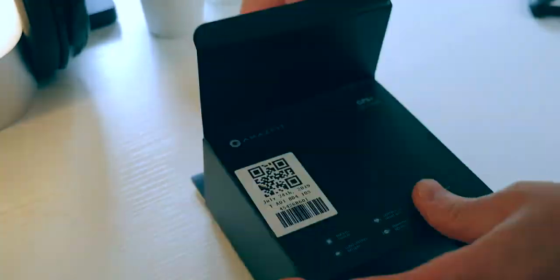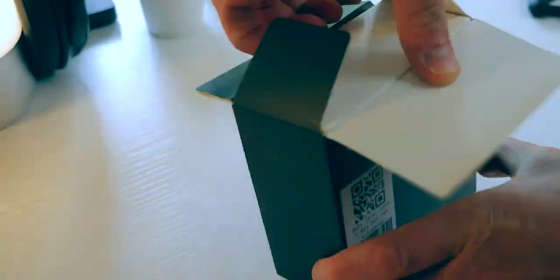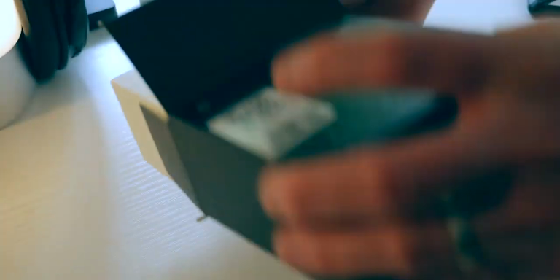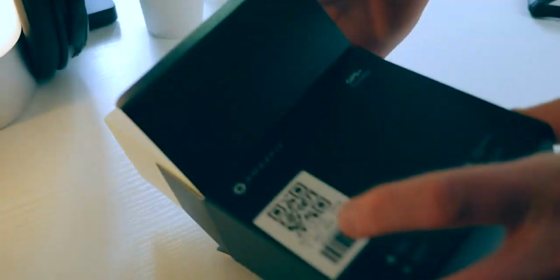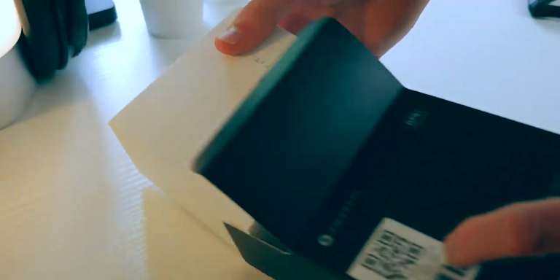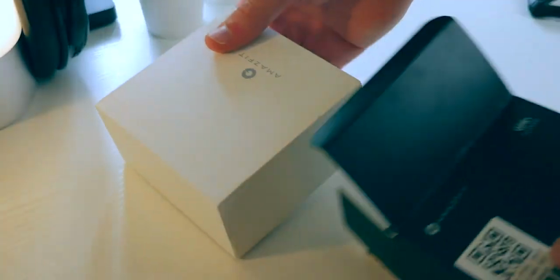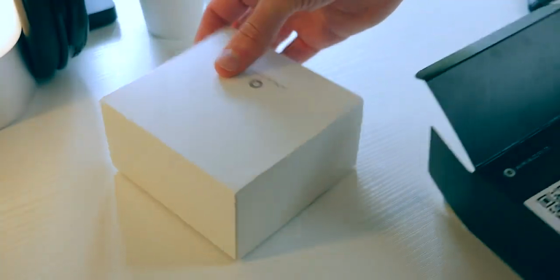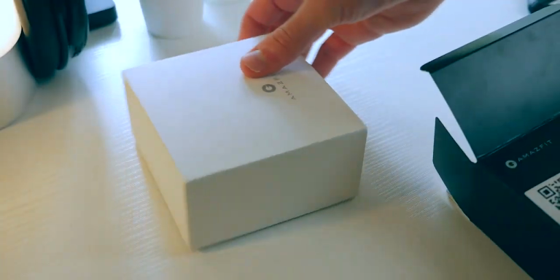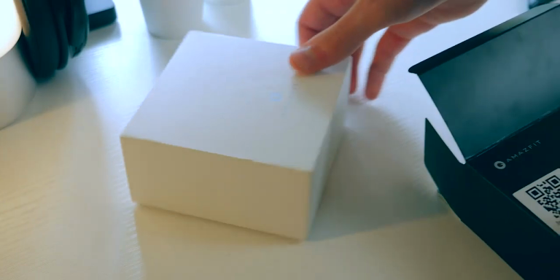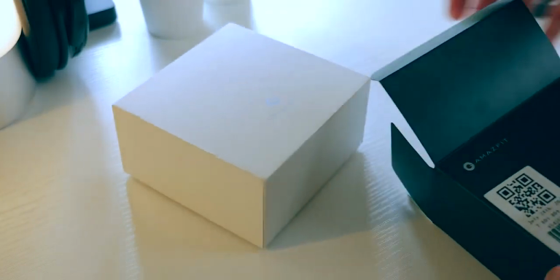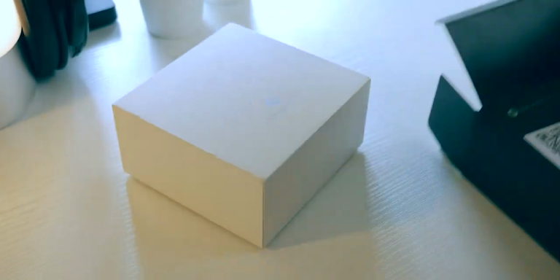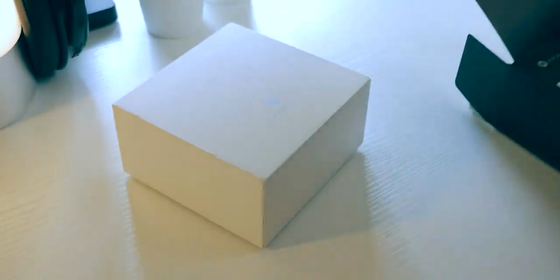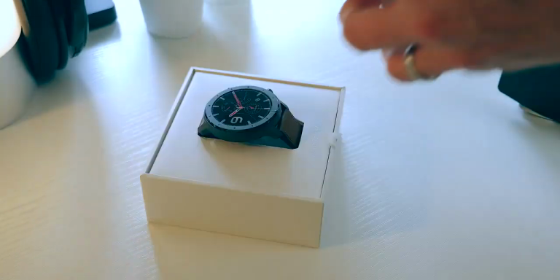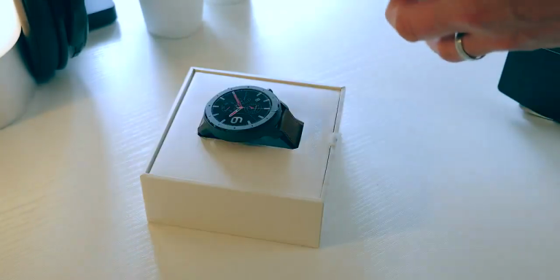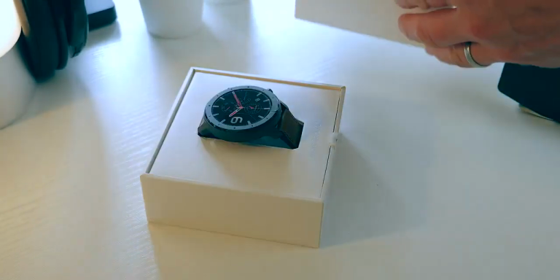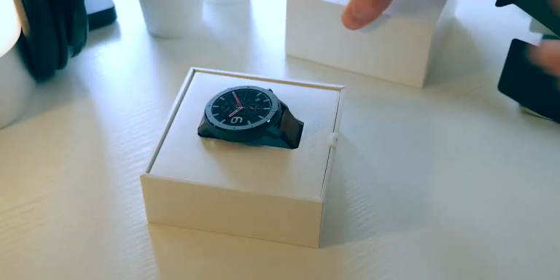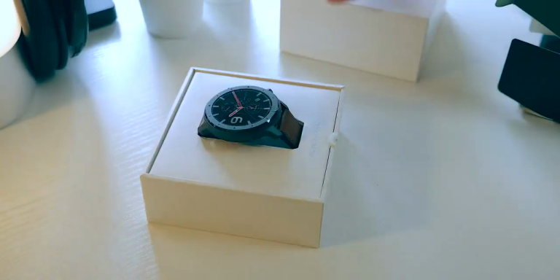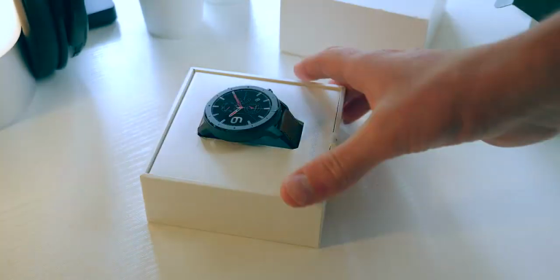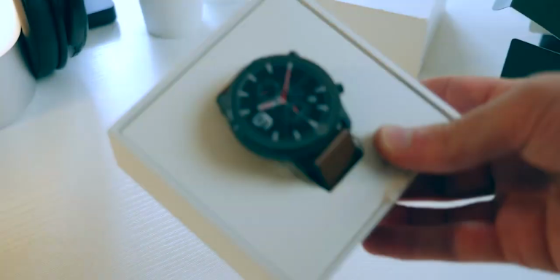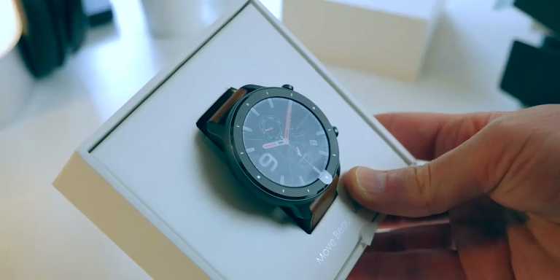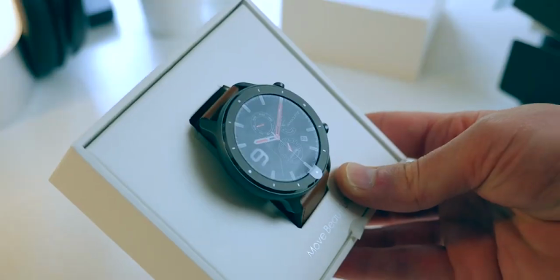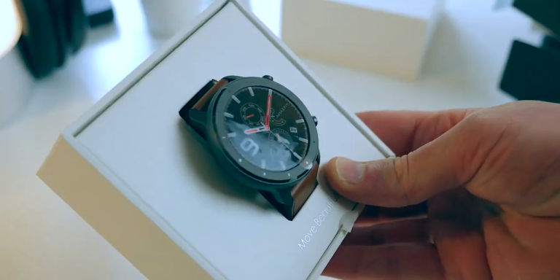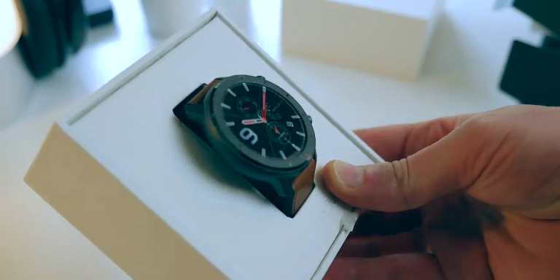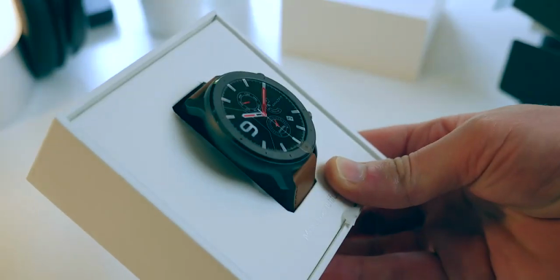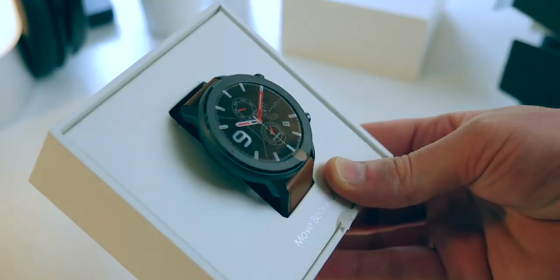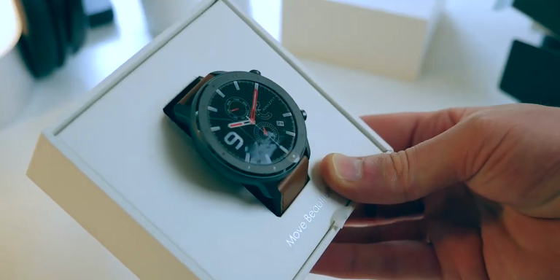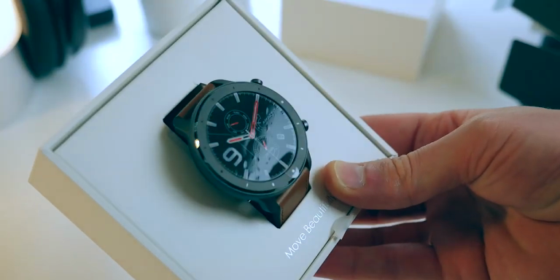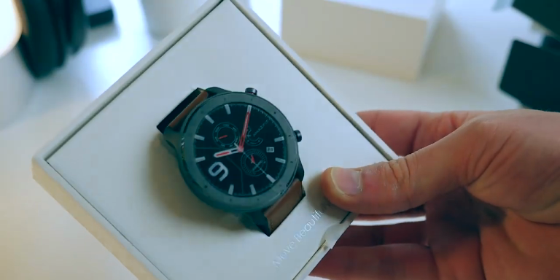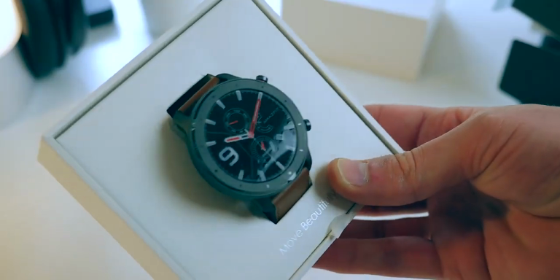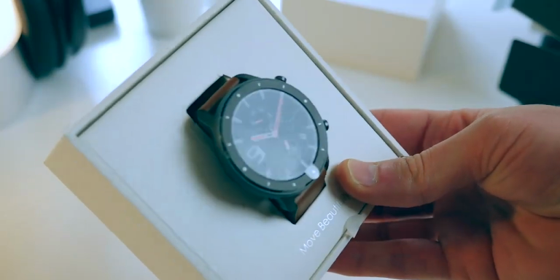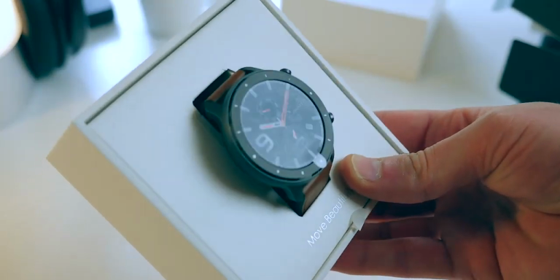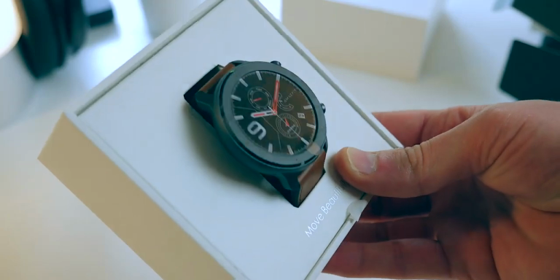Let's get straight to the unboxing, then we're going to jump onto design and build quality, and then I'm going to get onto specs, key features, pros and cons, and how I've got on with it.